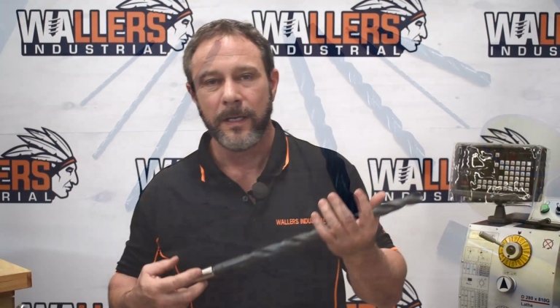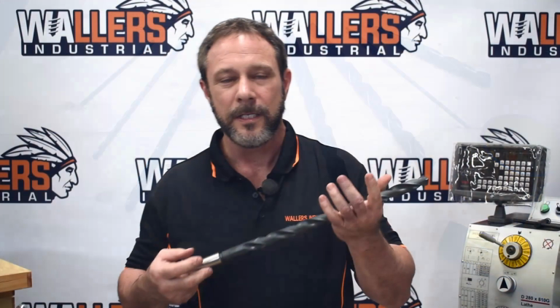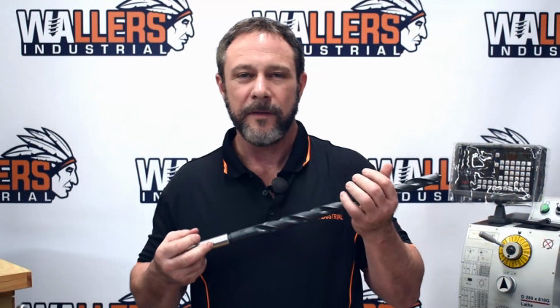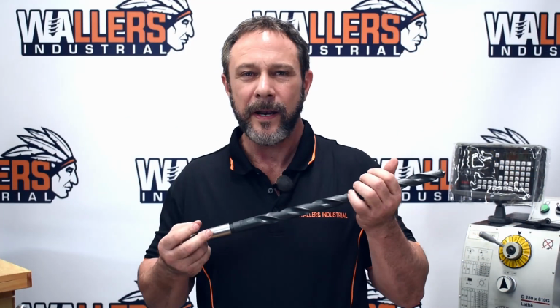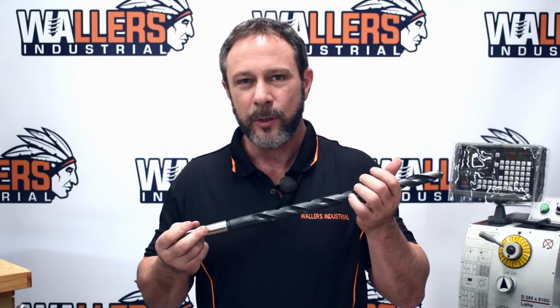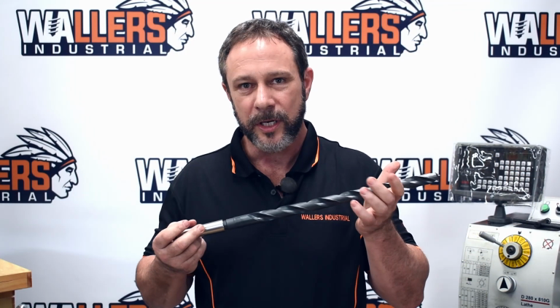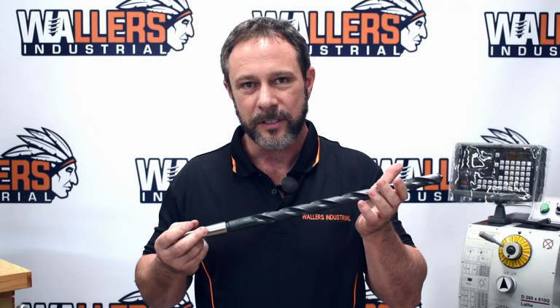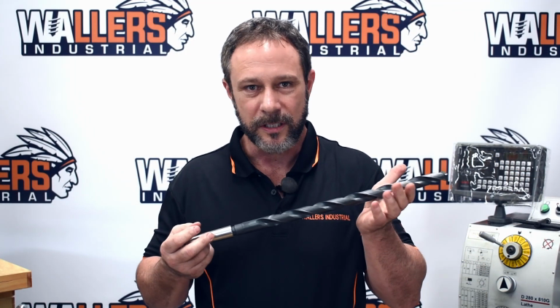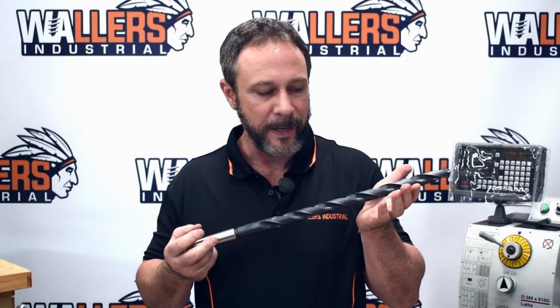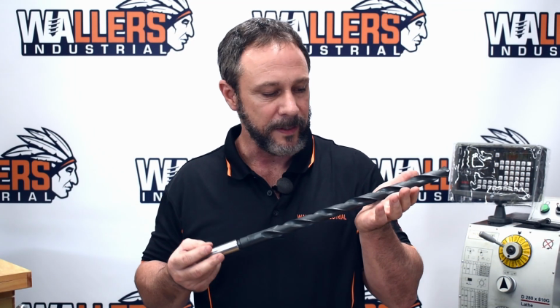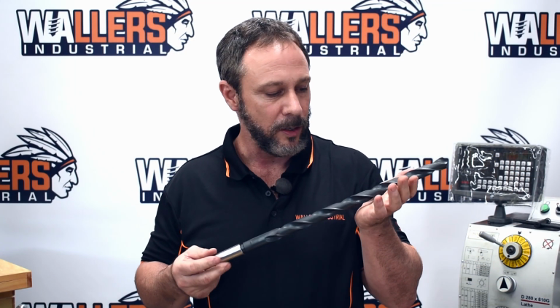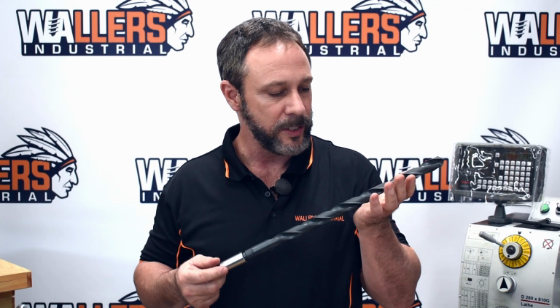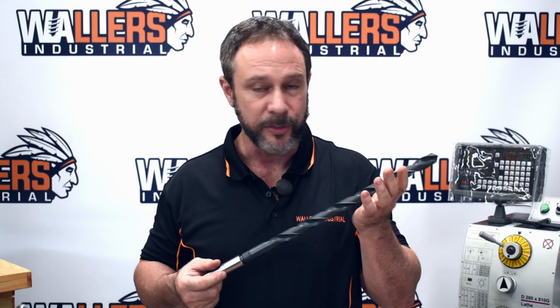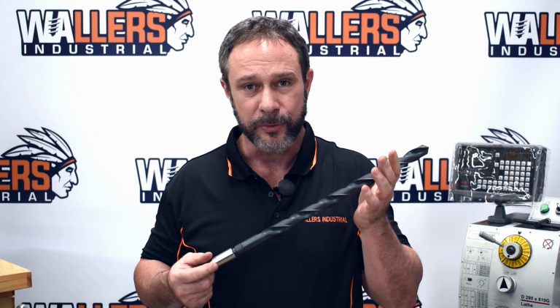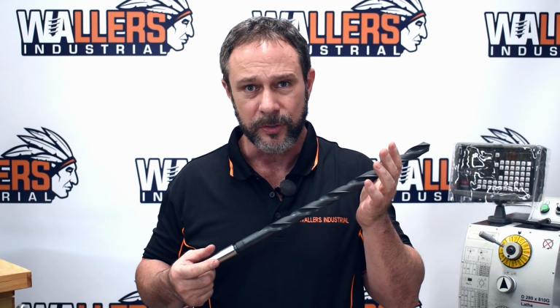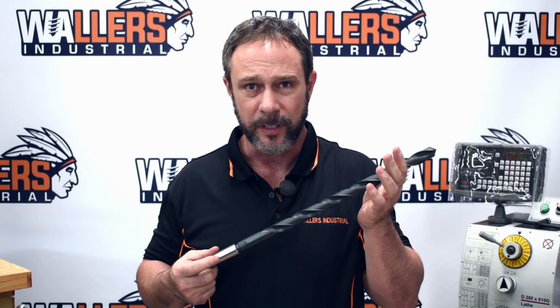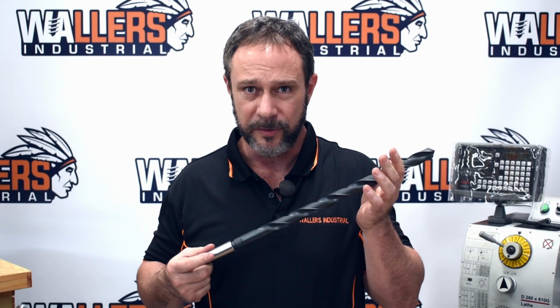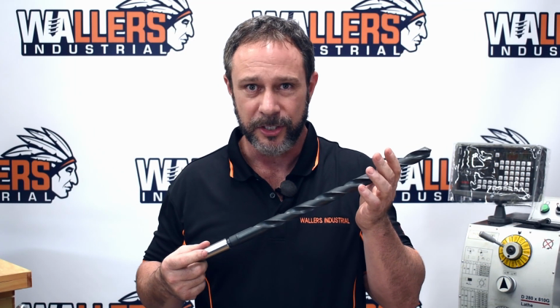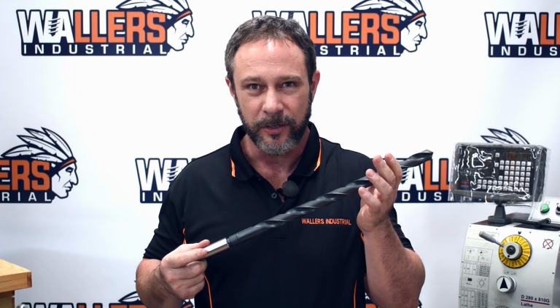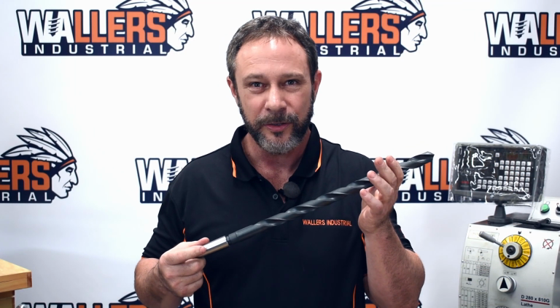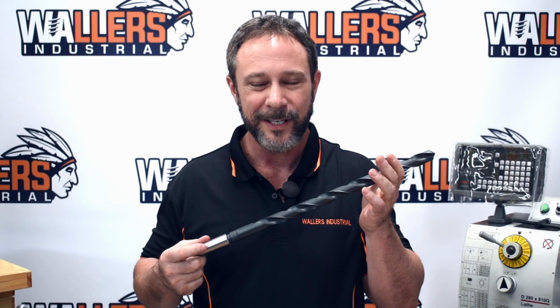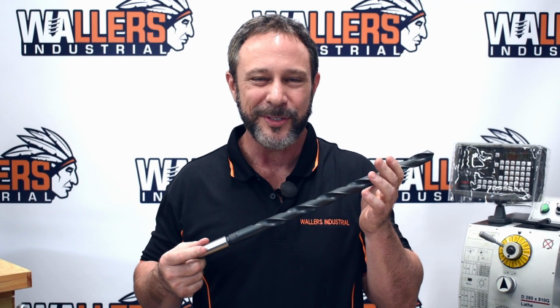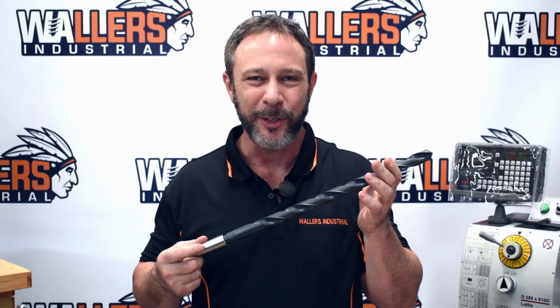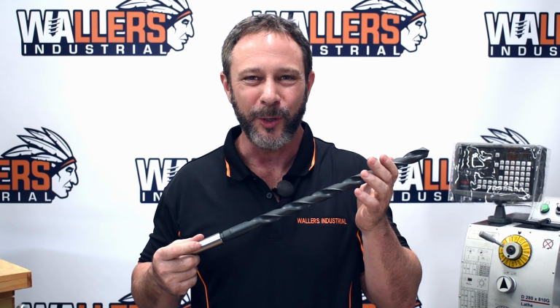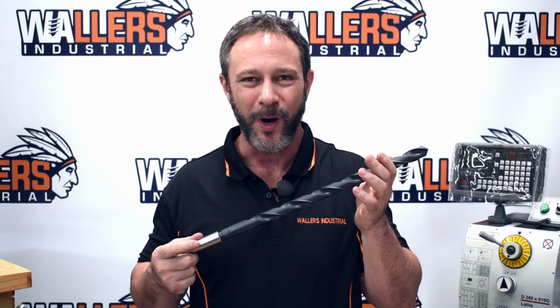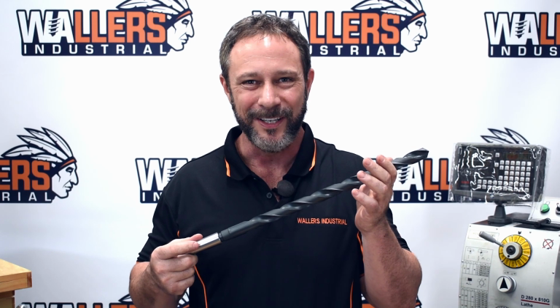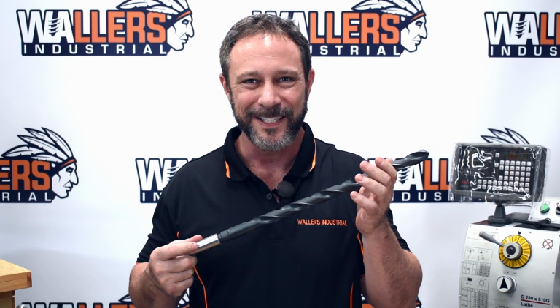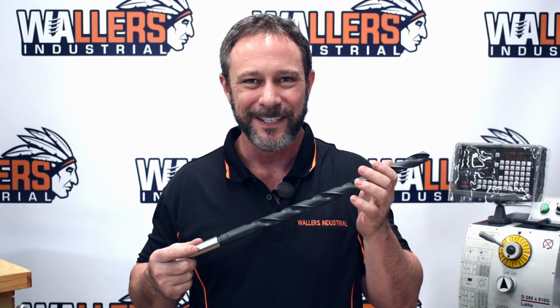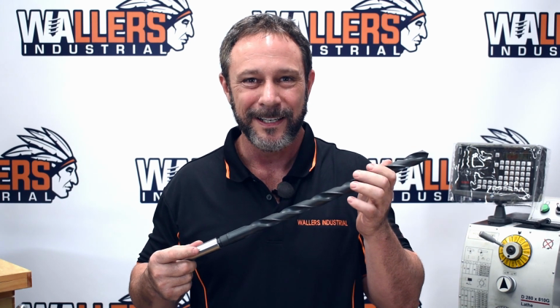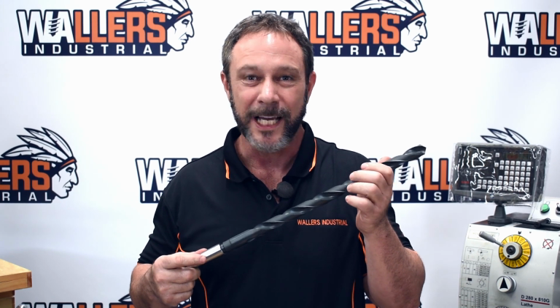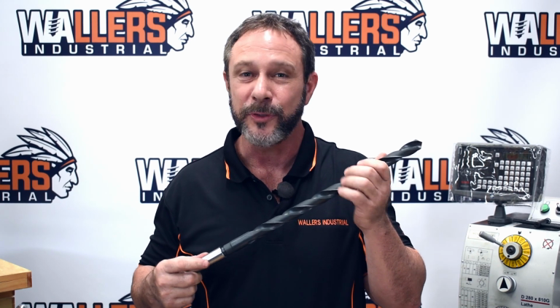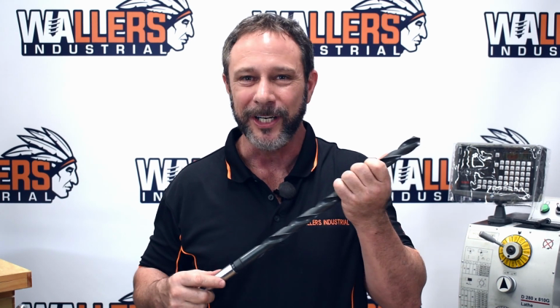If you have any questions about the long series drills that I've just shown you, give us a call at Wallers. Thanks for joining.